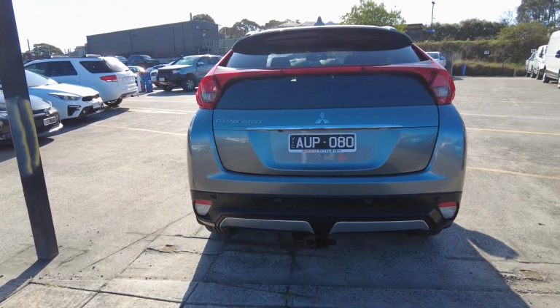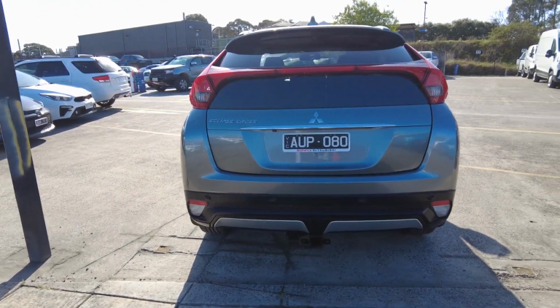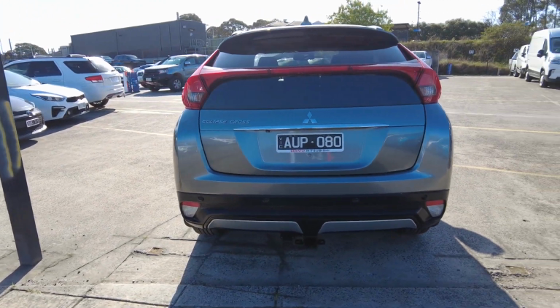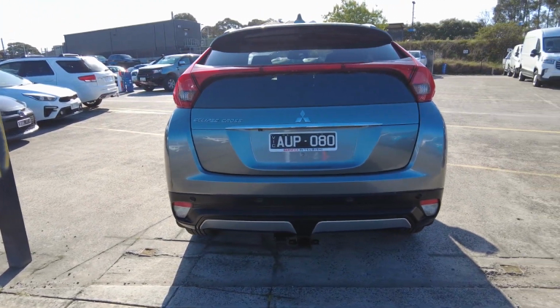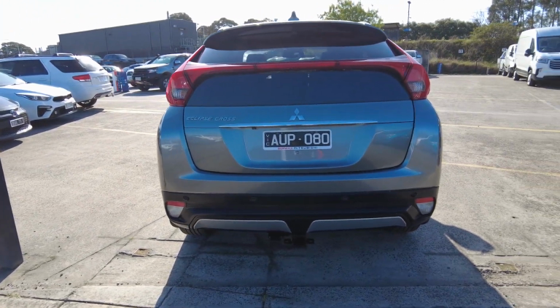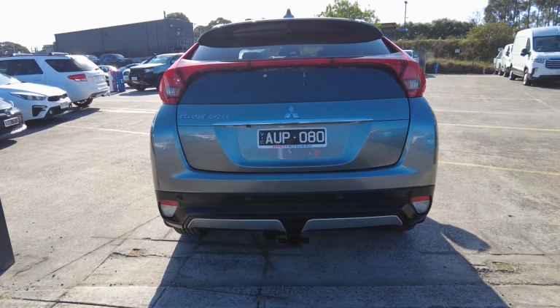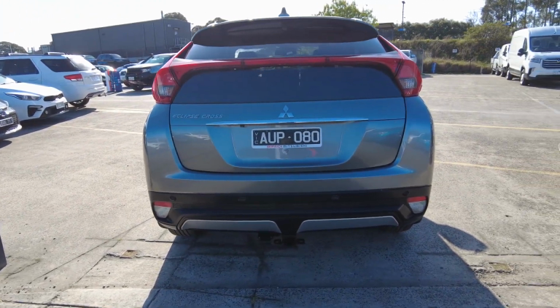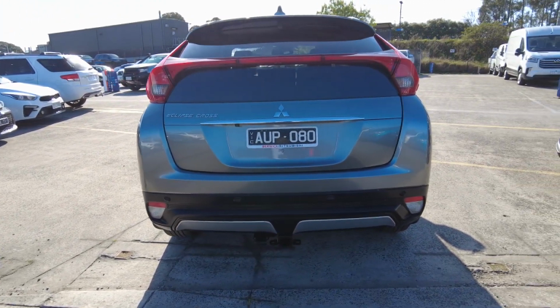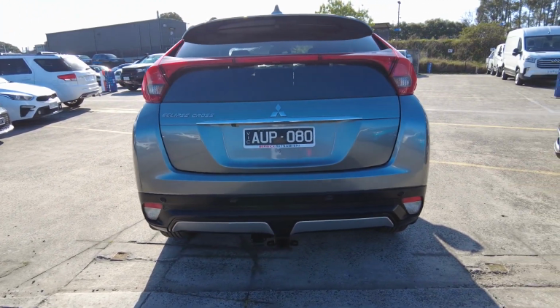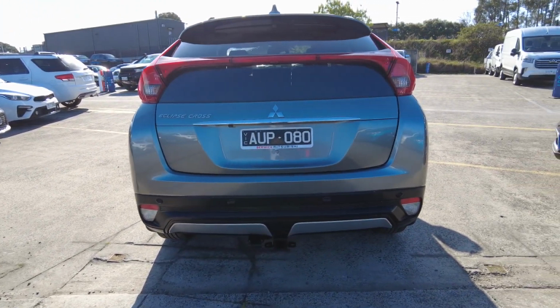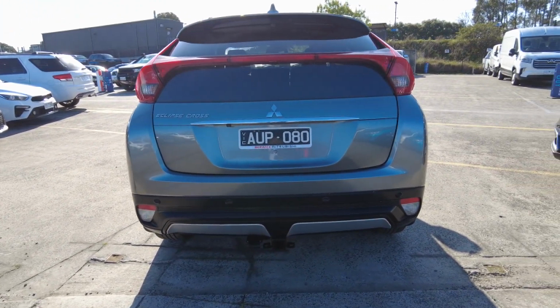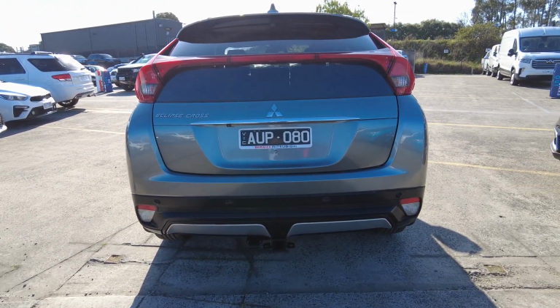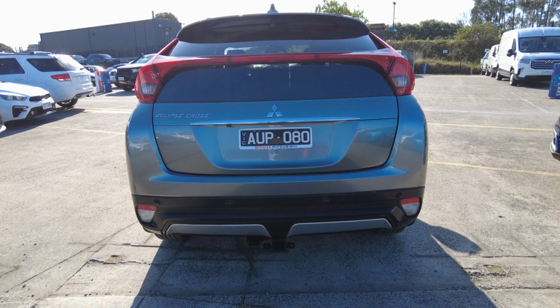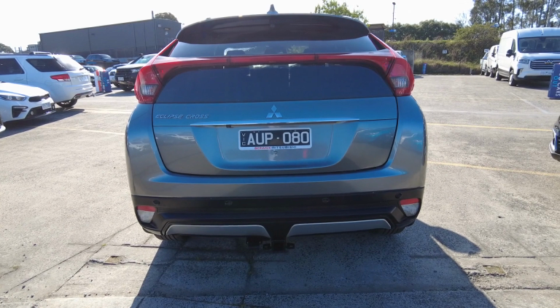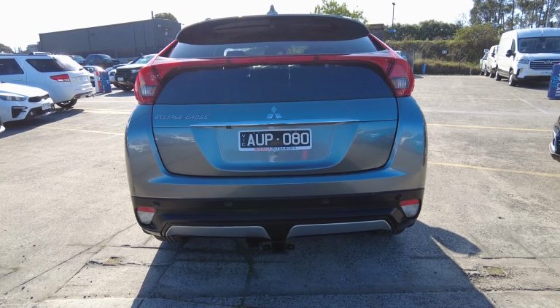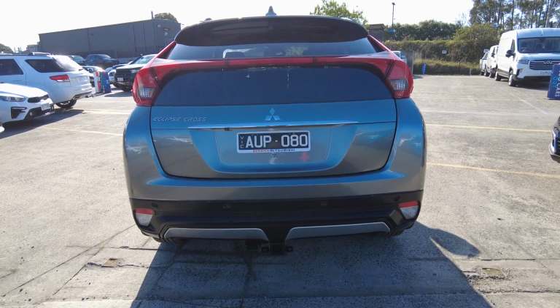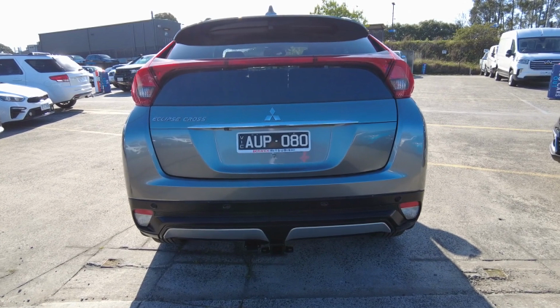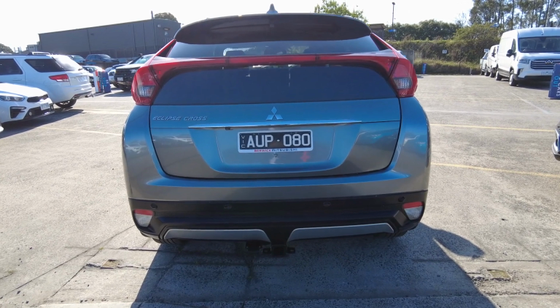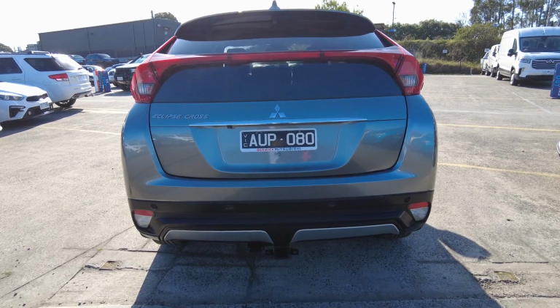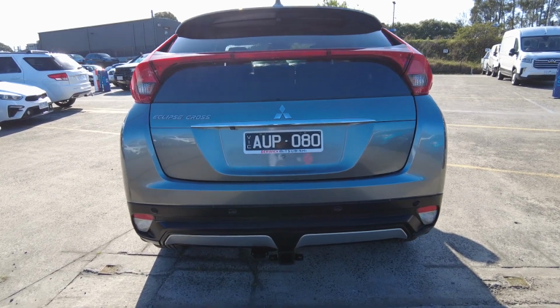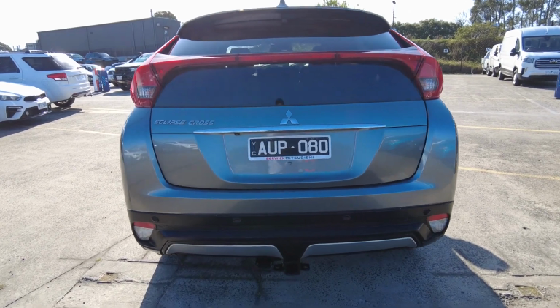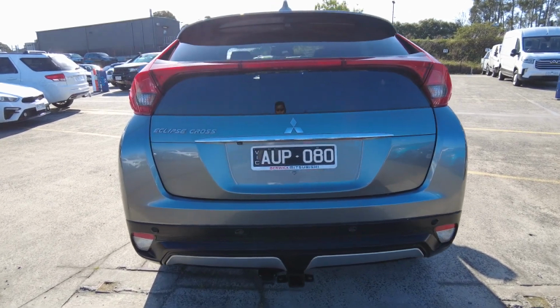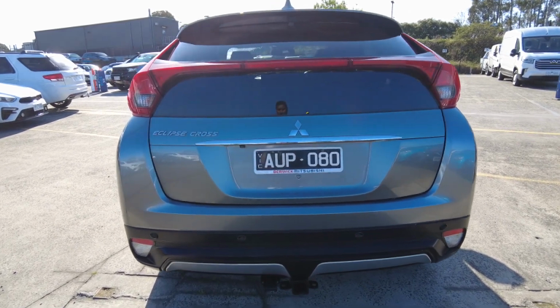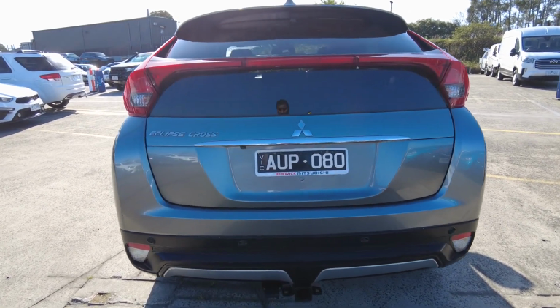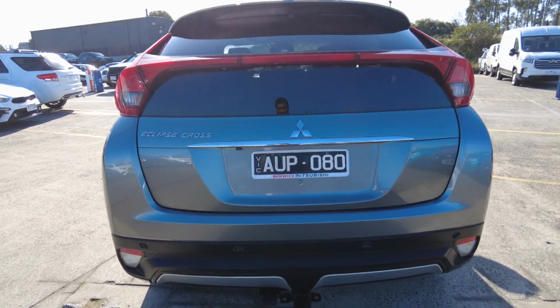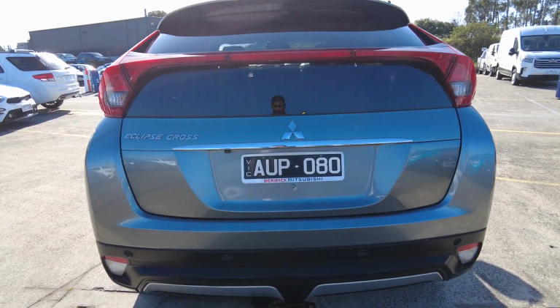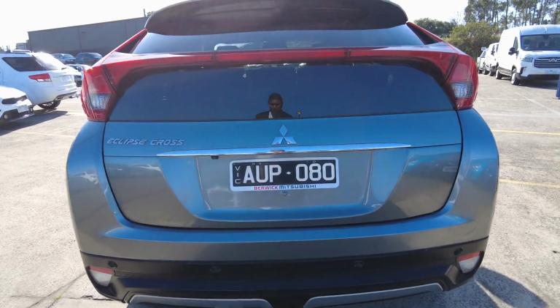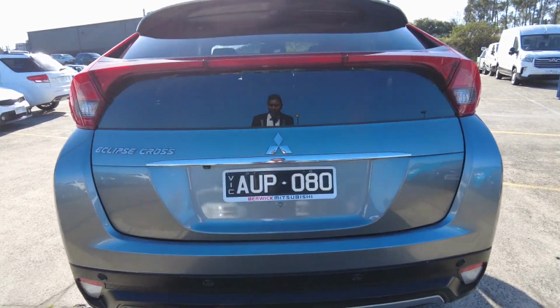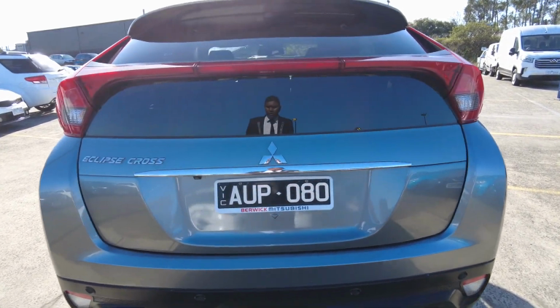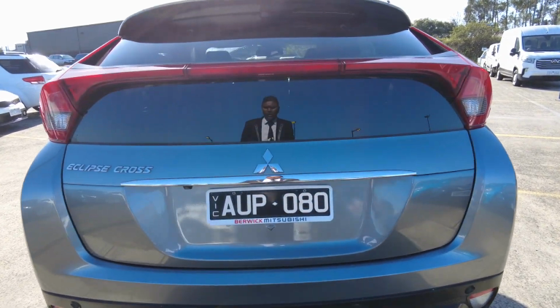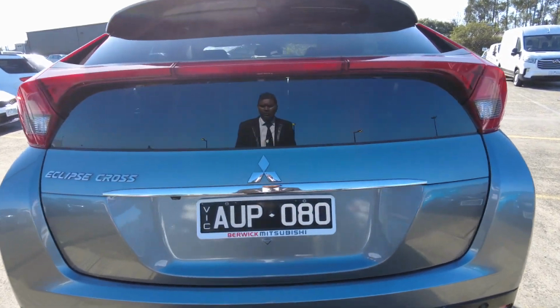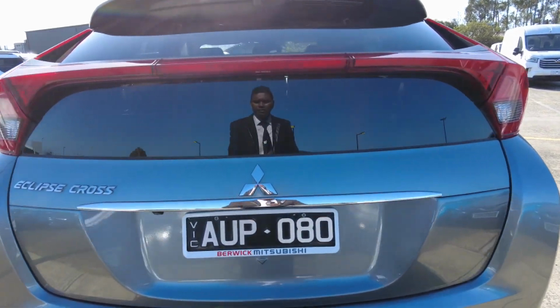Coming on to the rear here, we've got four park distance control sensors, an Anderson plug, a tow bar, and your rear view camera.